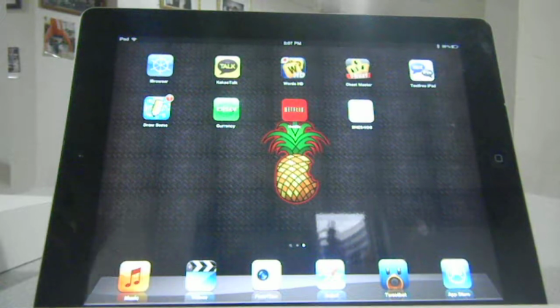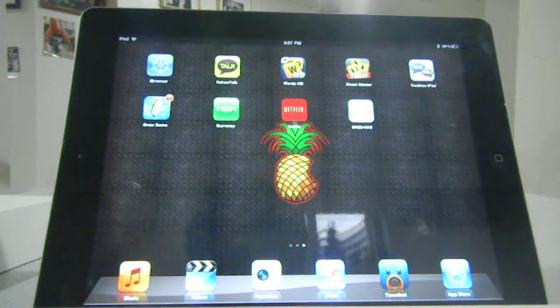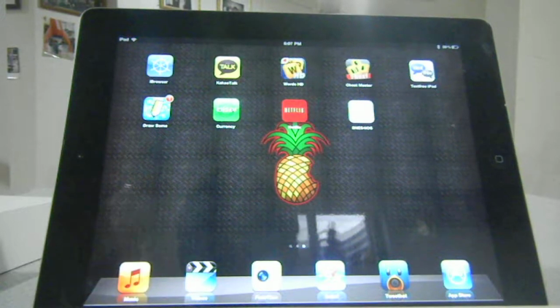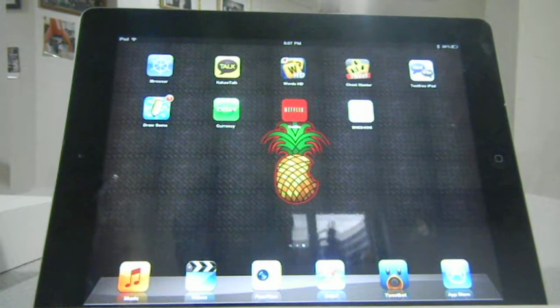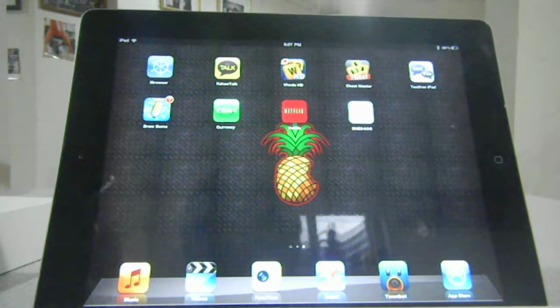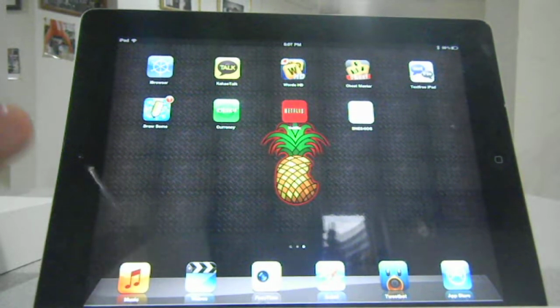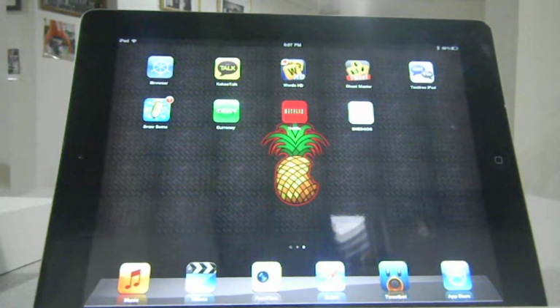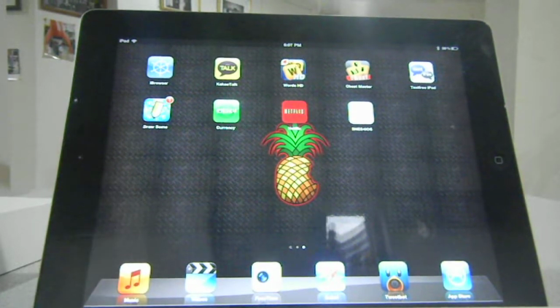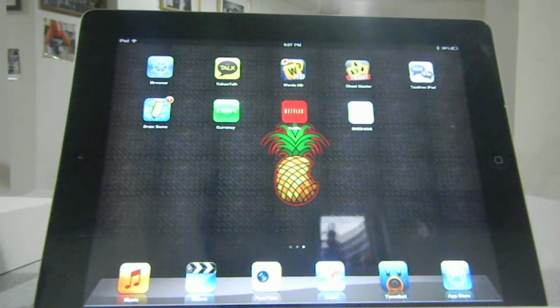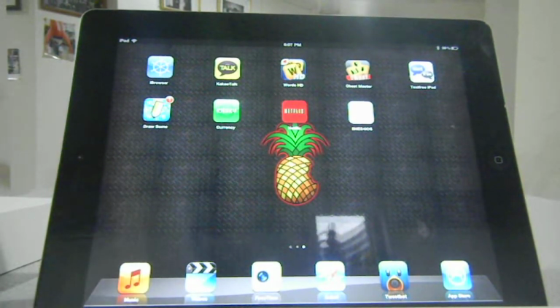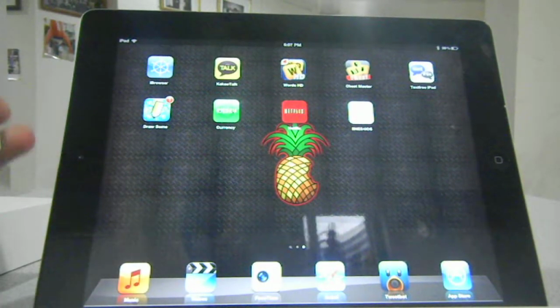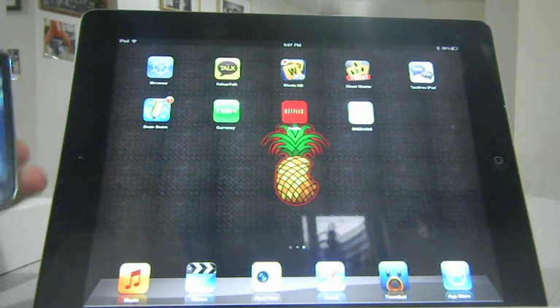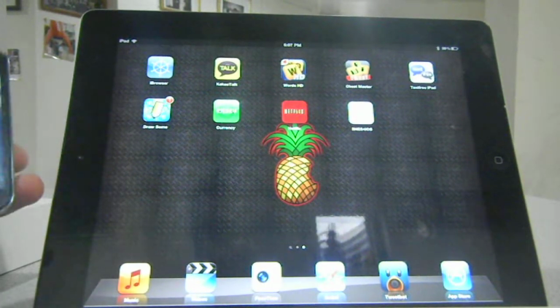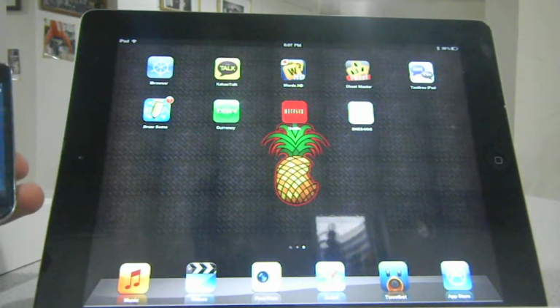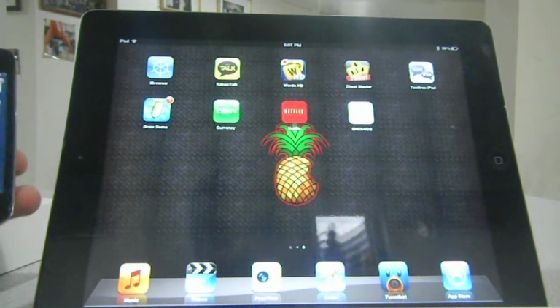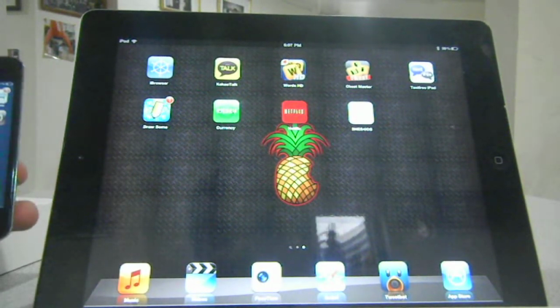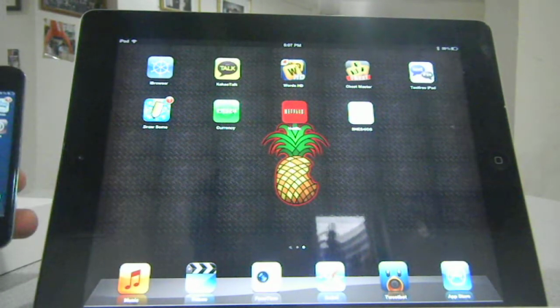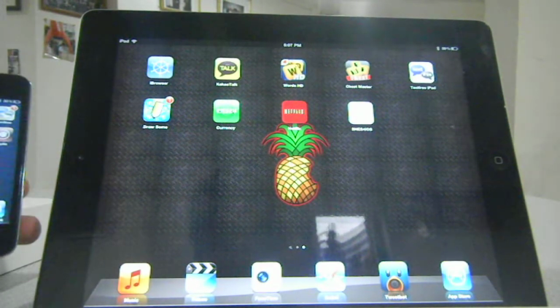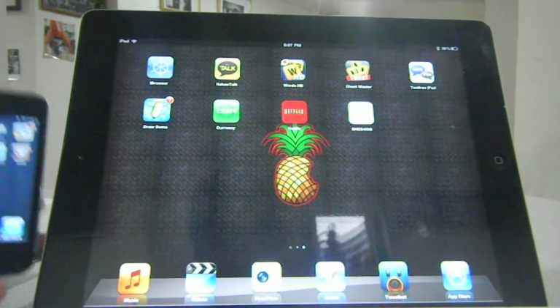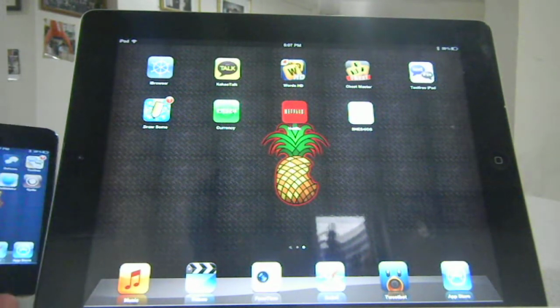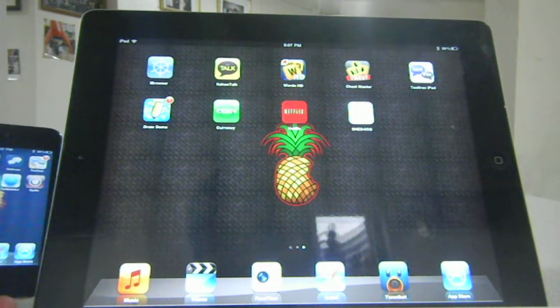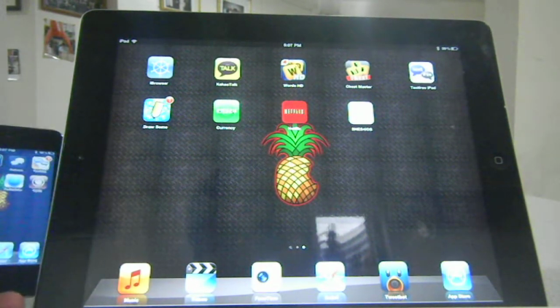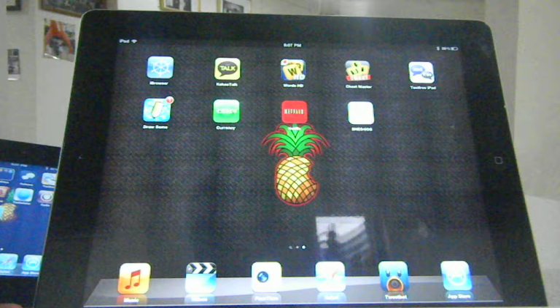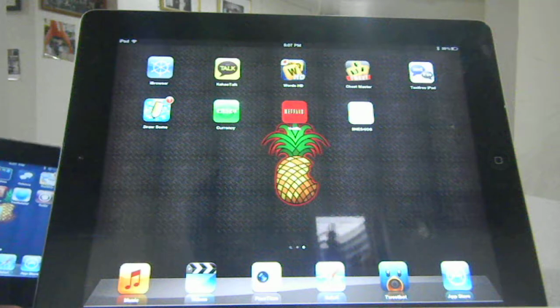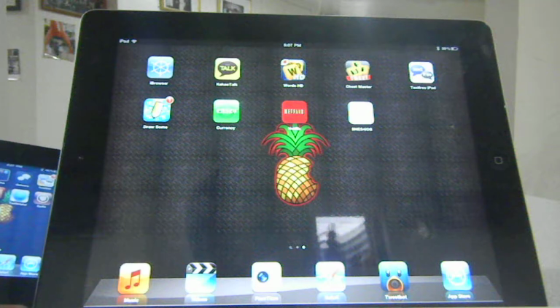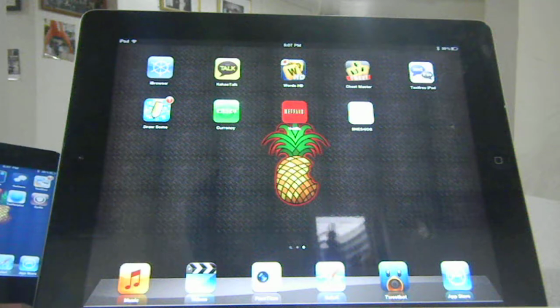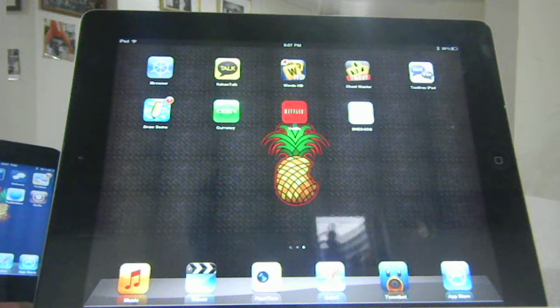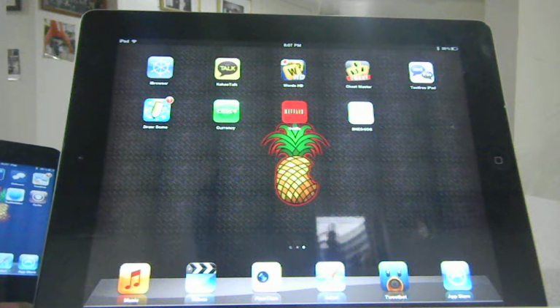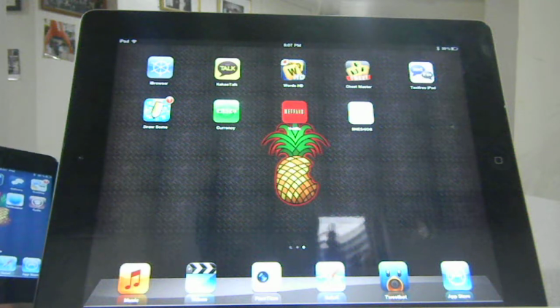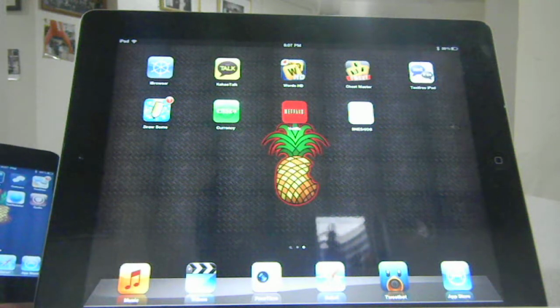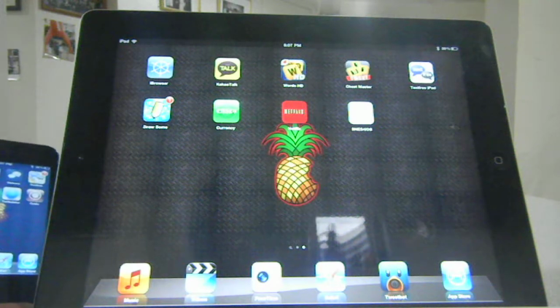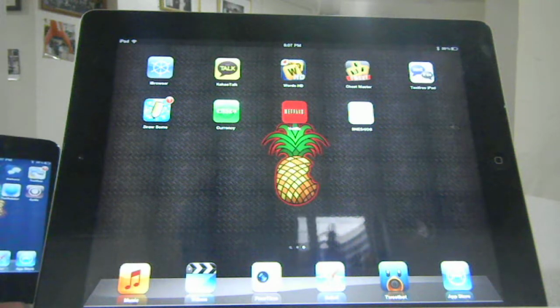Hey, what's up everybody, it's Anchor124 here. Today I'm going to be showing you SNES running on my un-jailbroken new iPad.